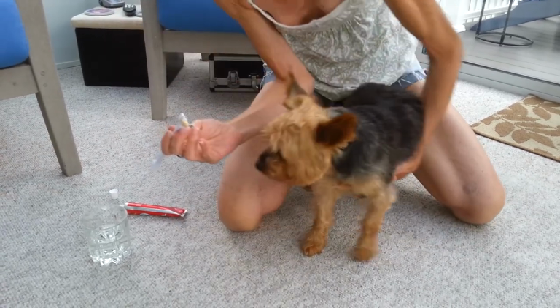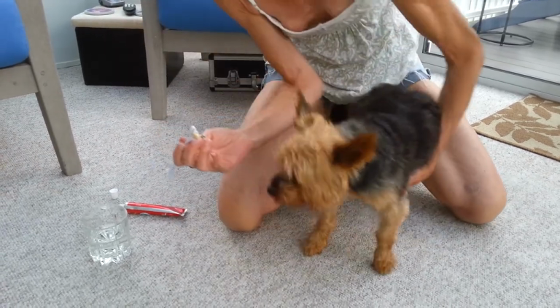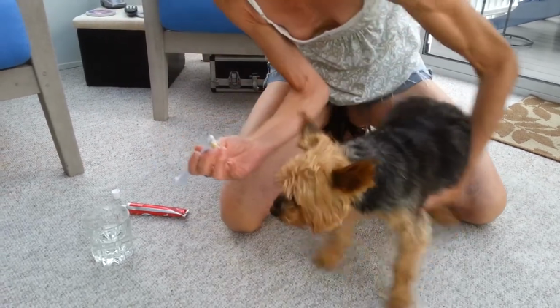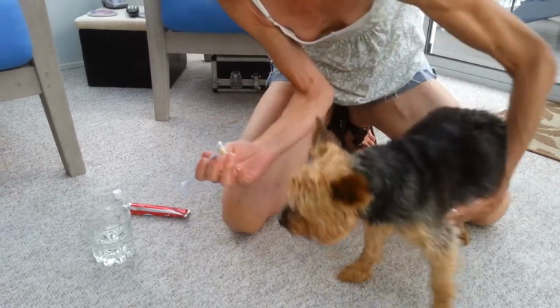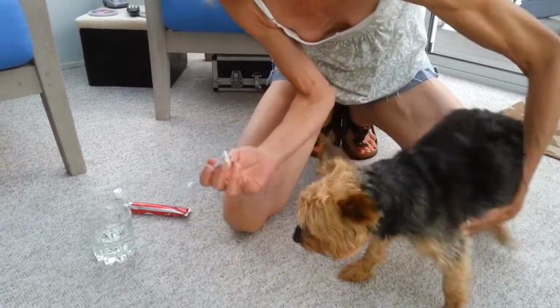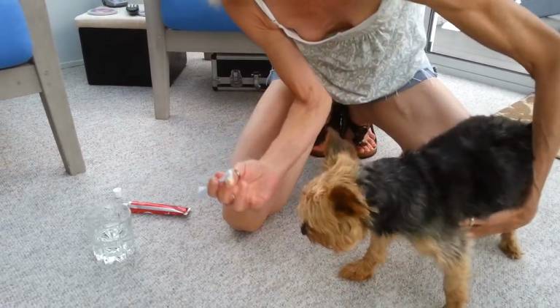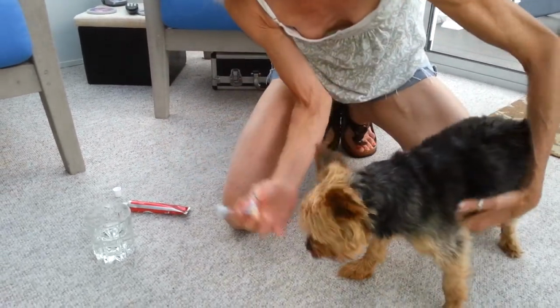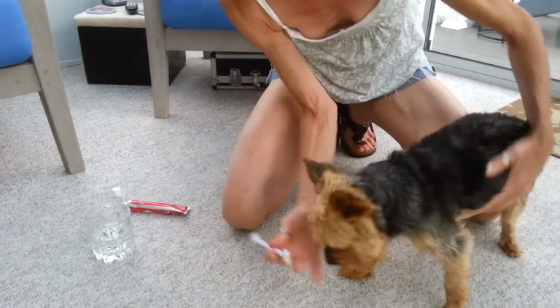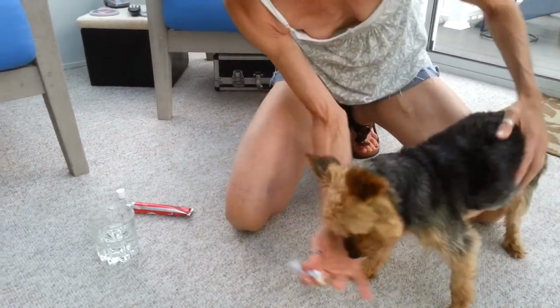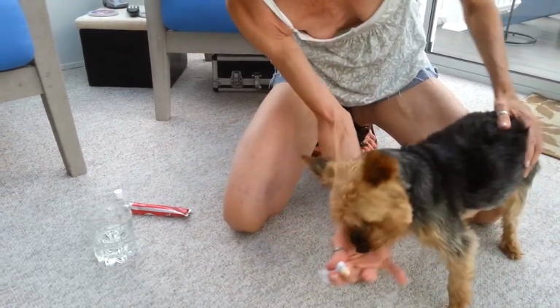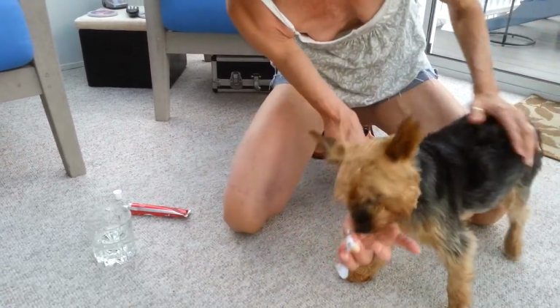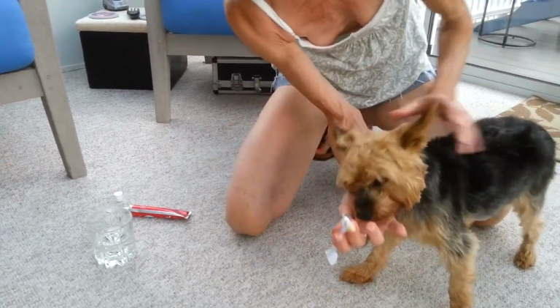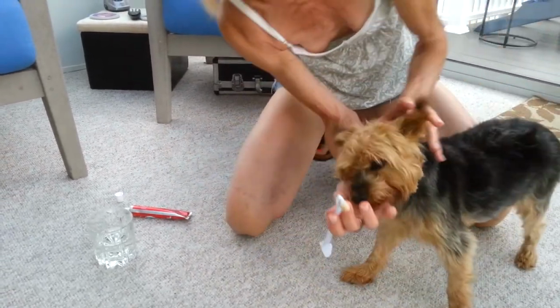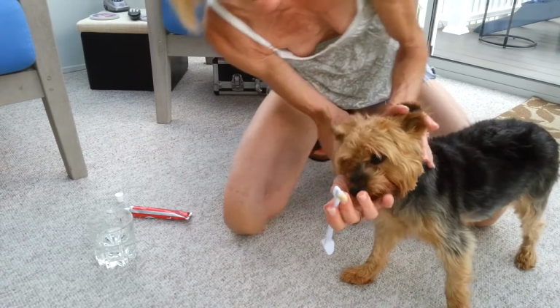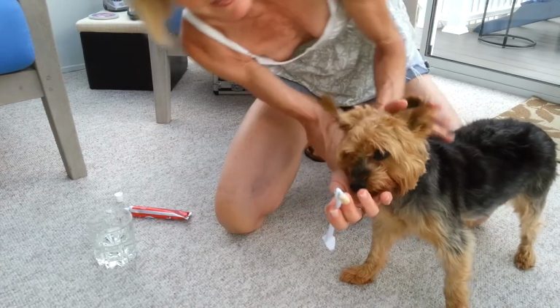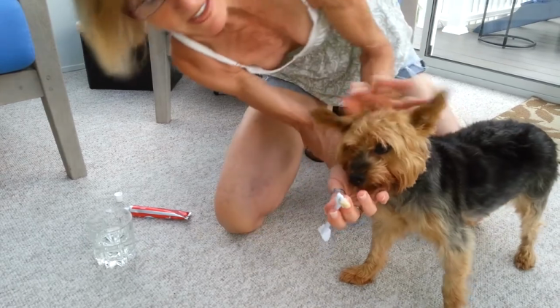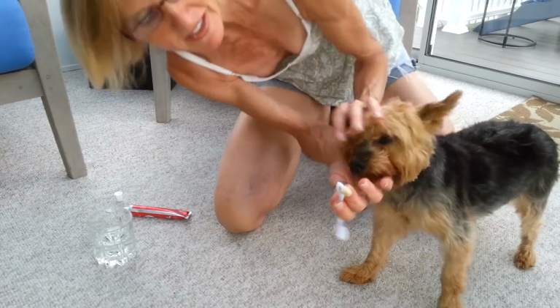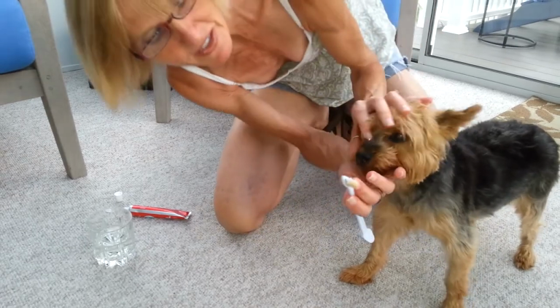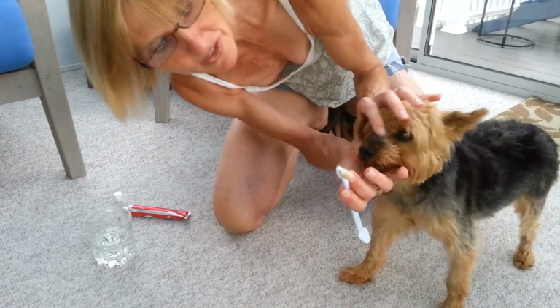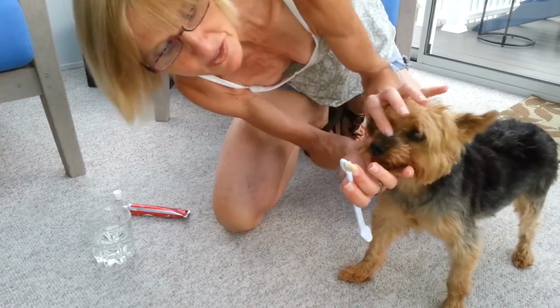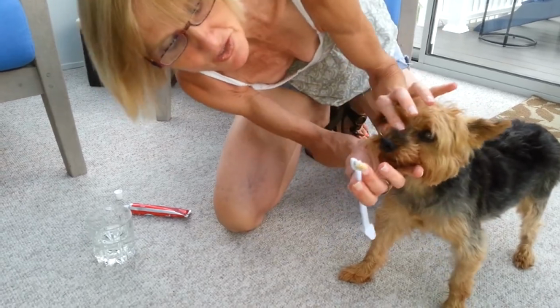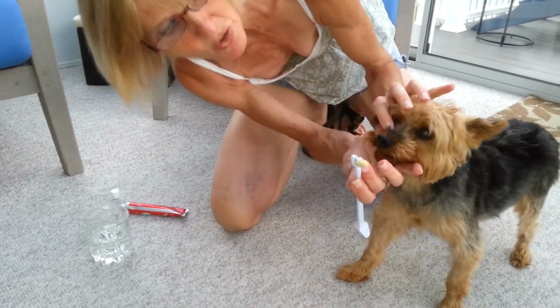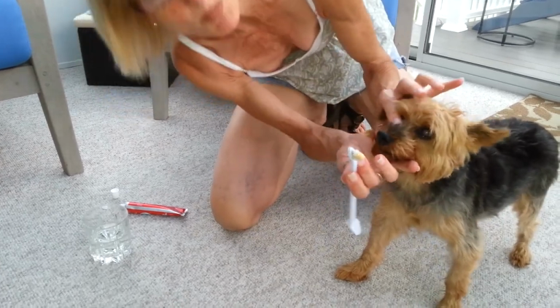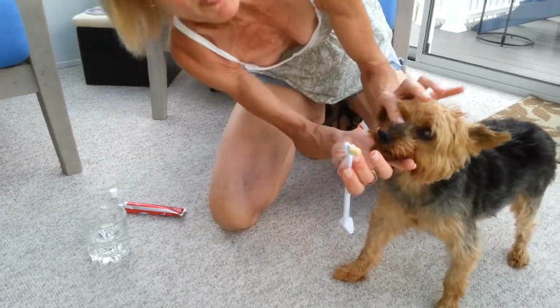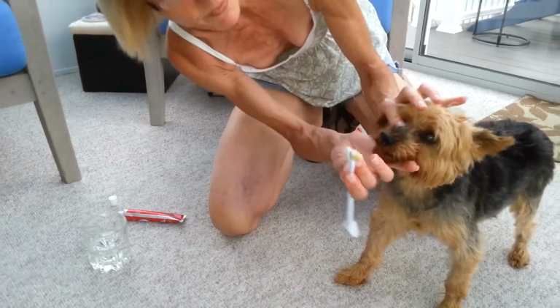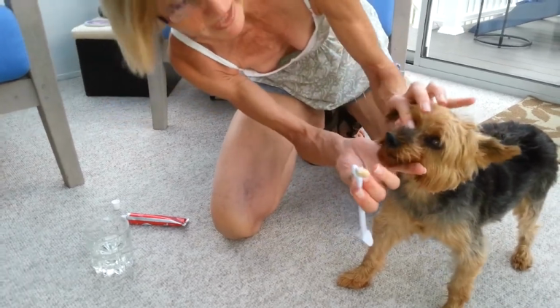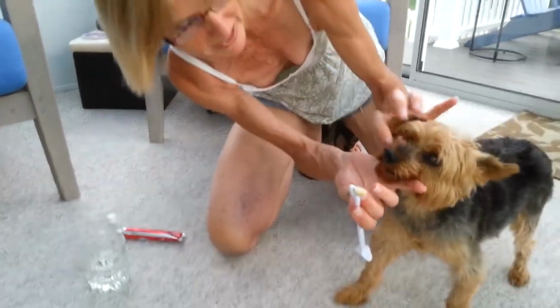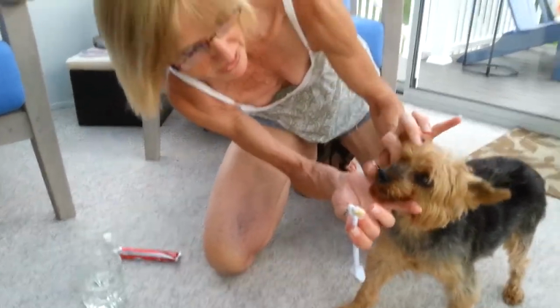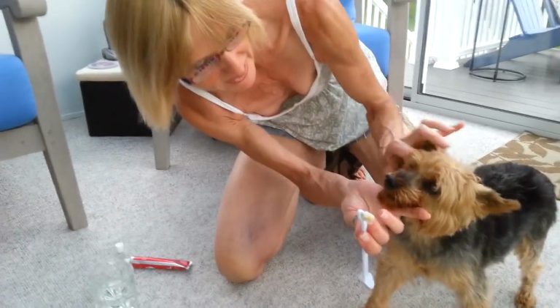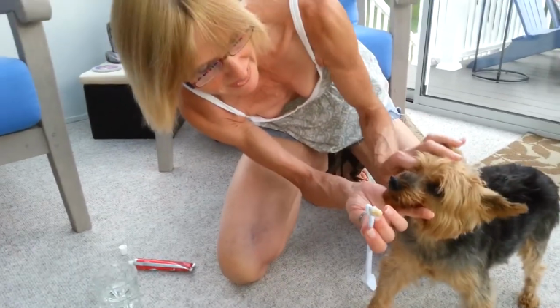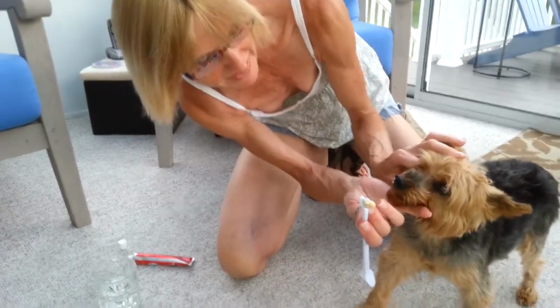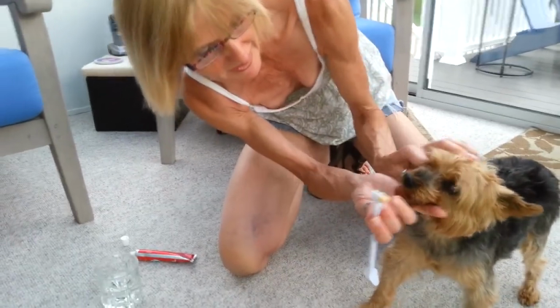Good boy, Rikki. Other side — let's go. So you just open right here just like that.